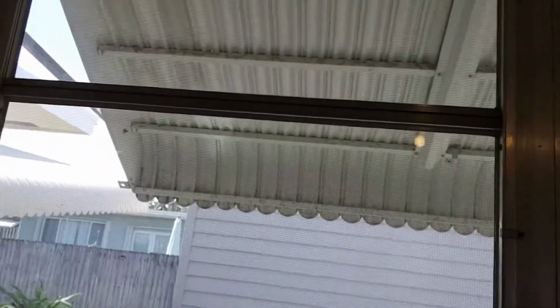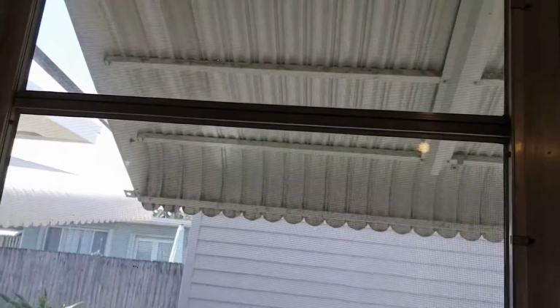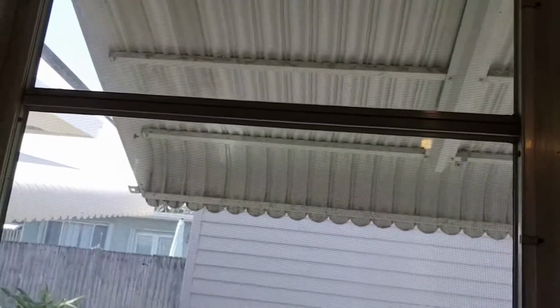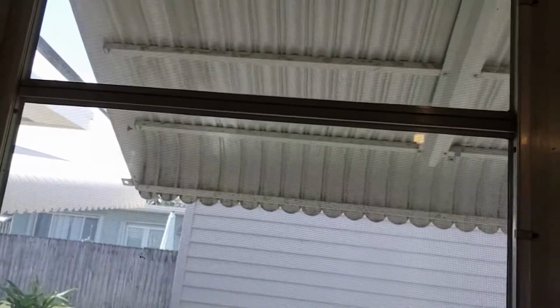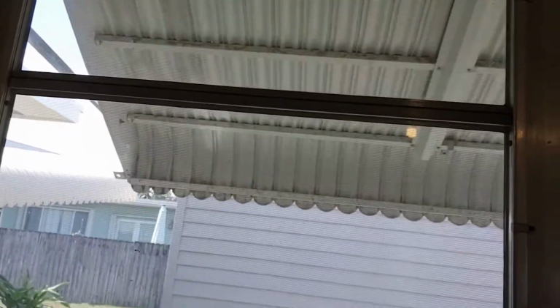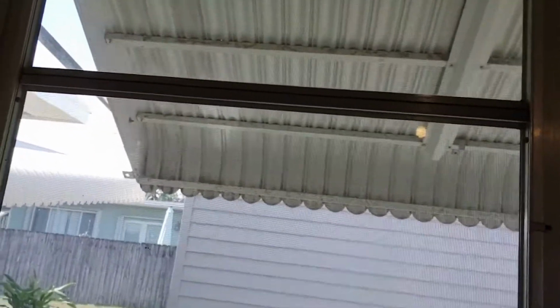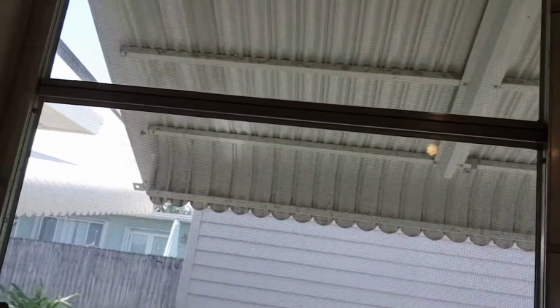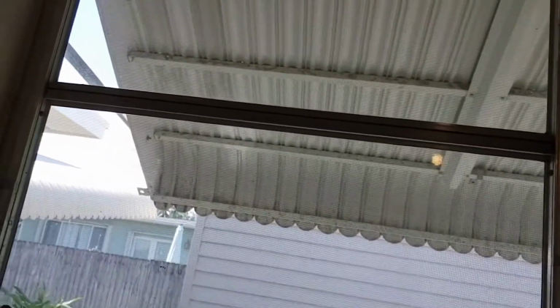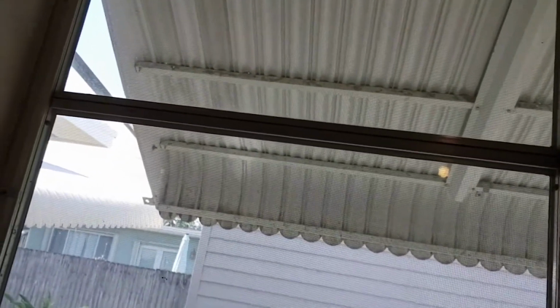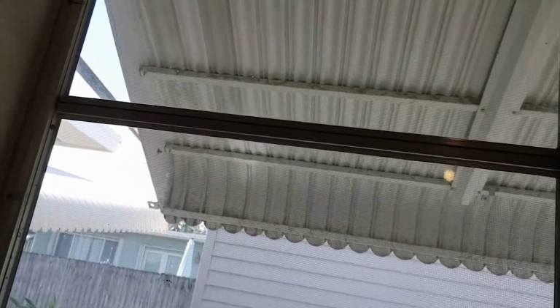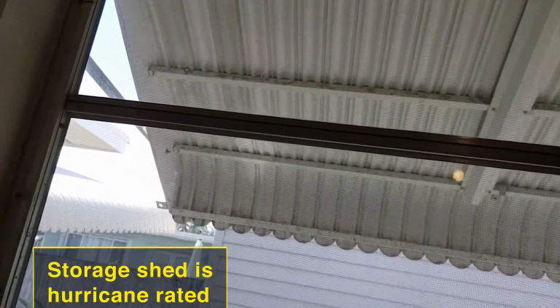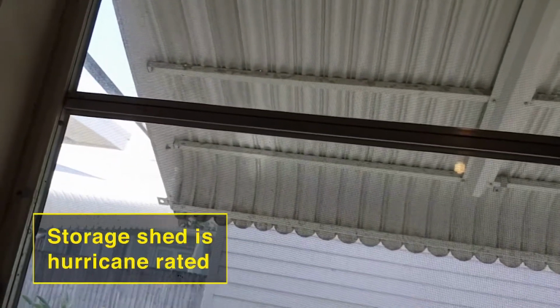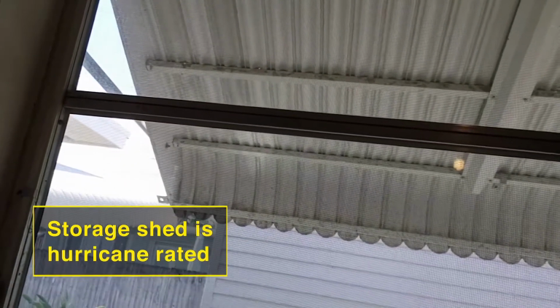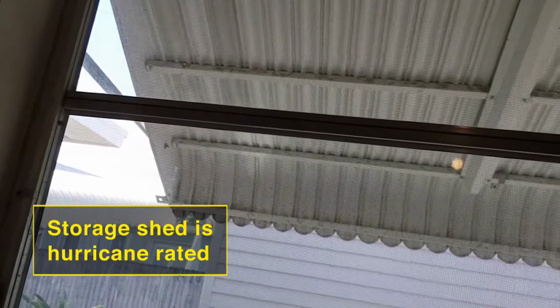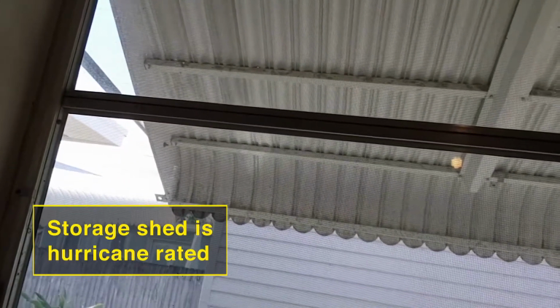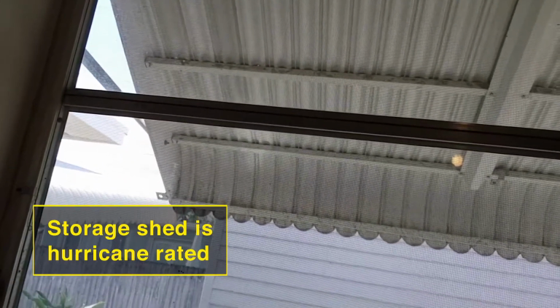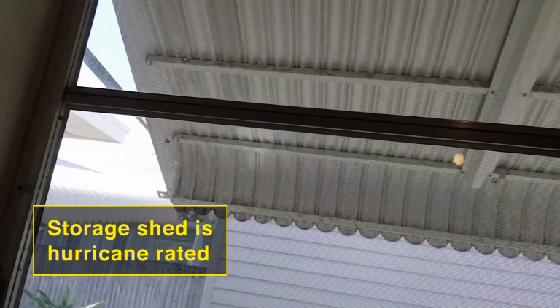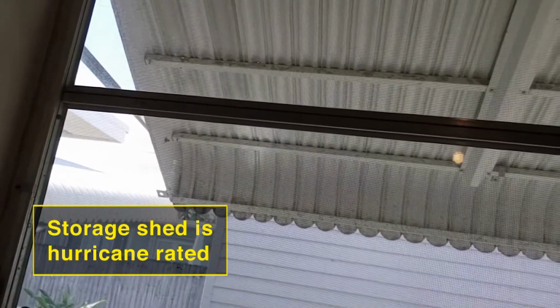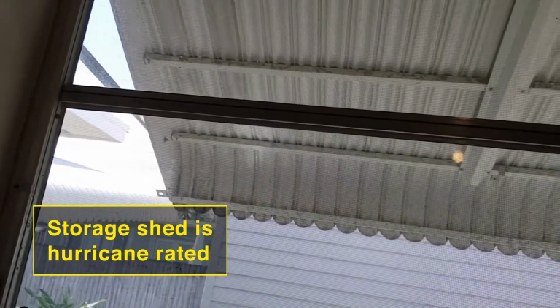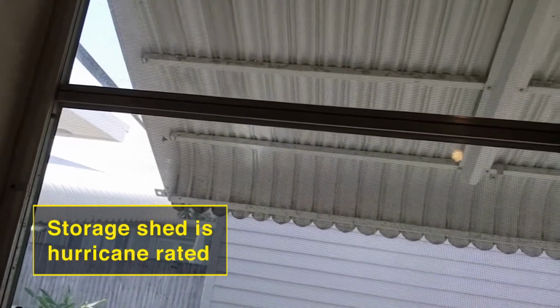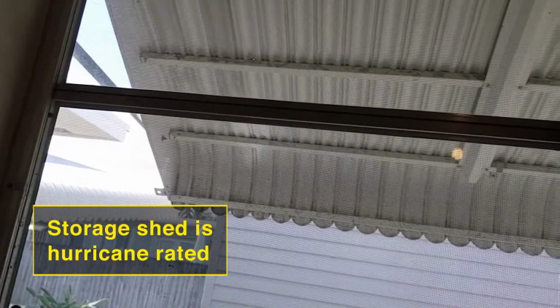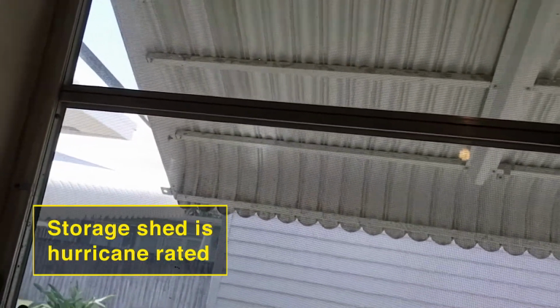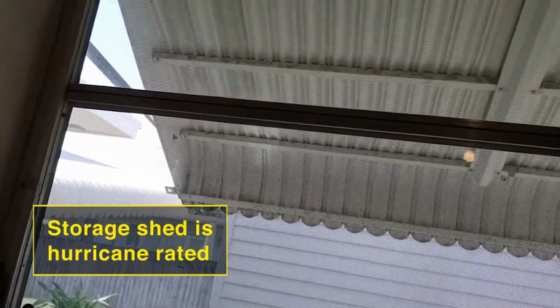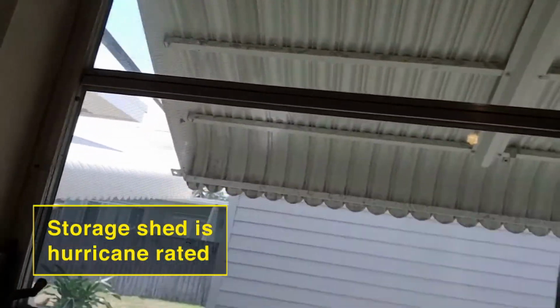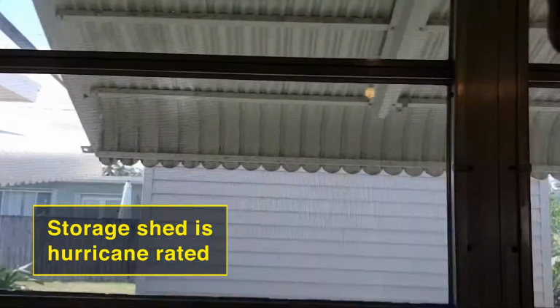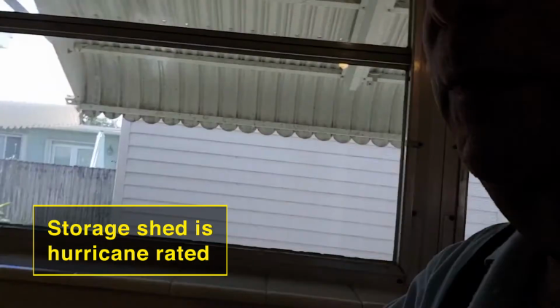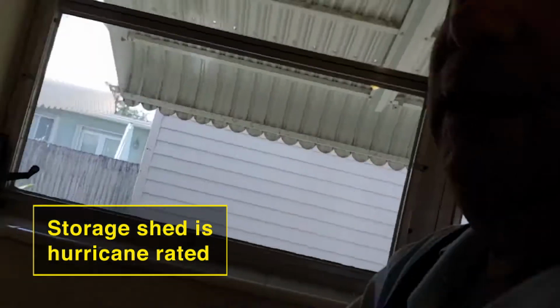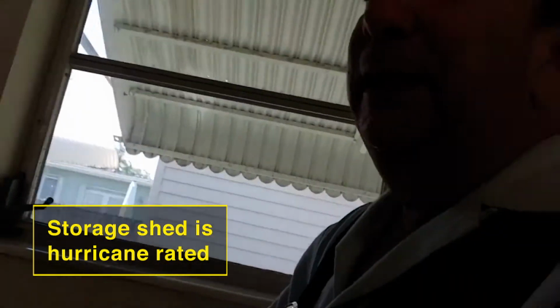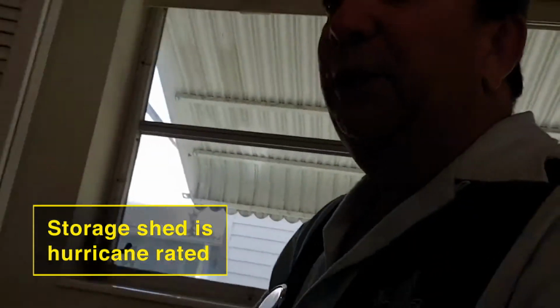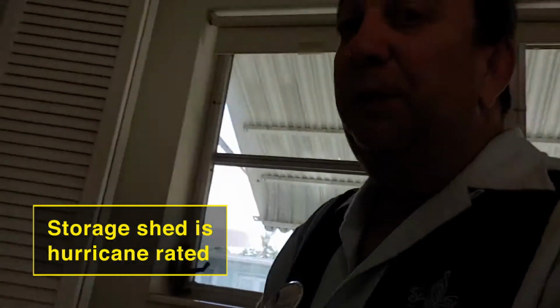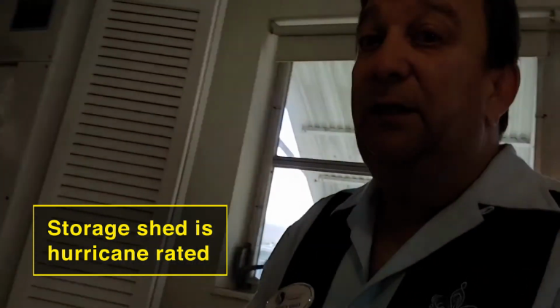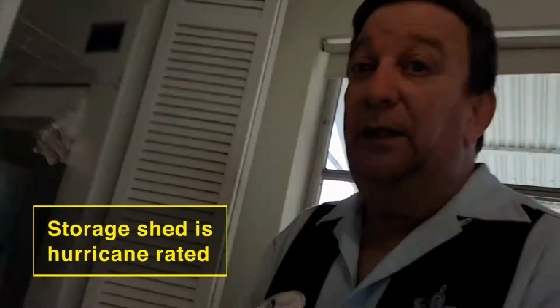It's a storage shed that's hurricane rated, so that's pretty good.